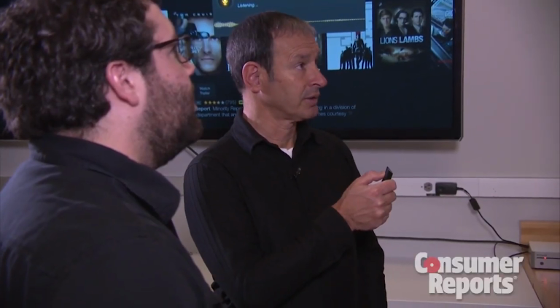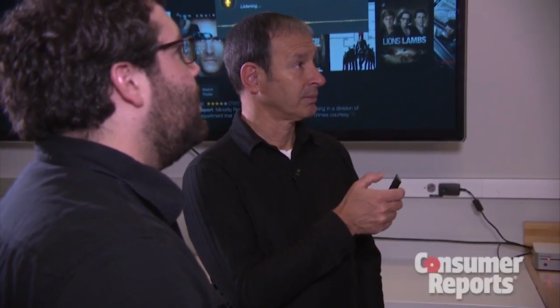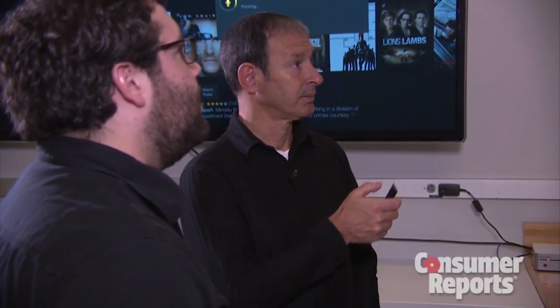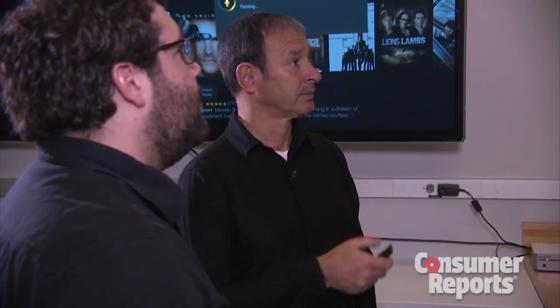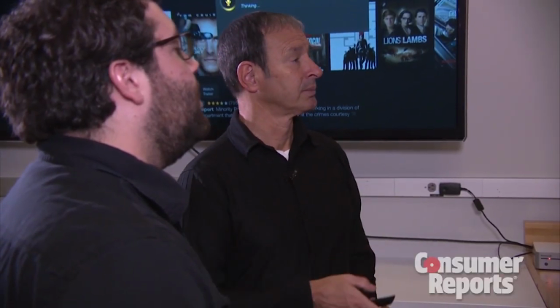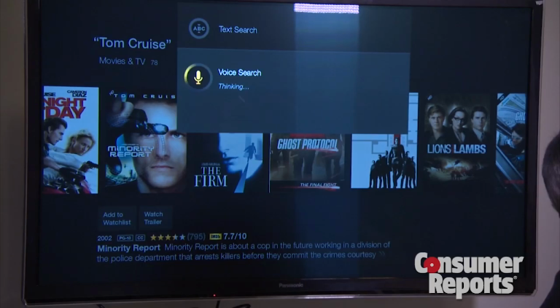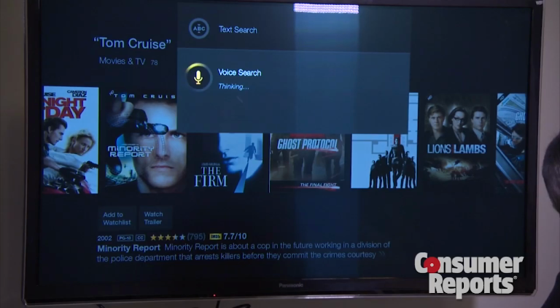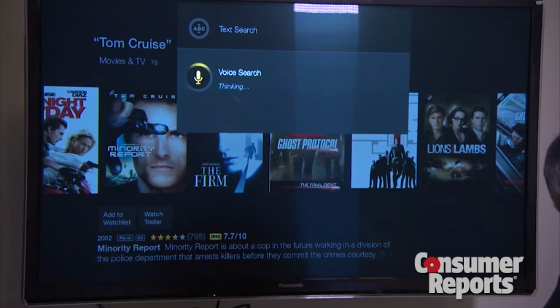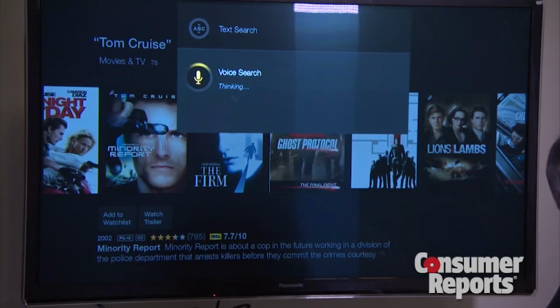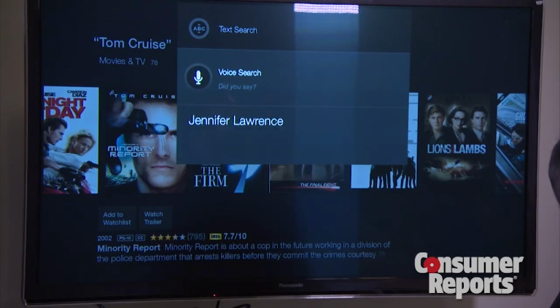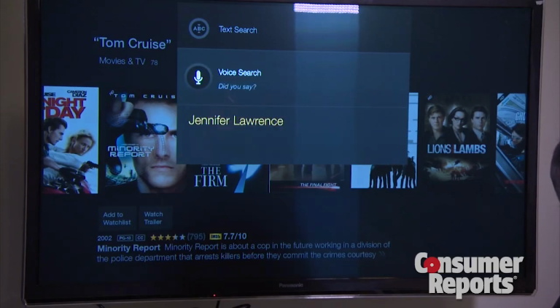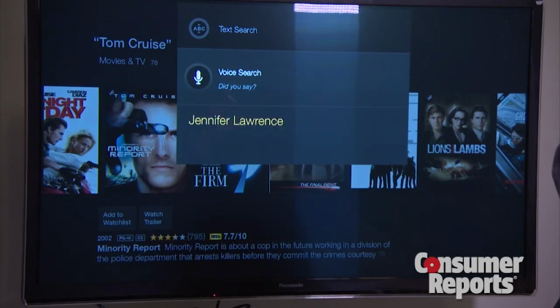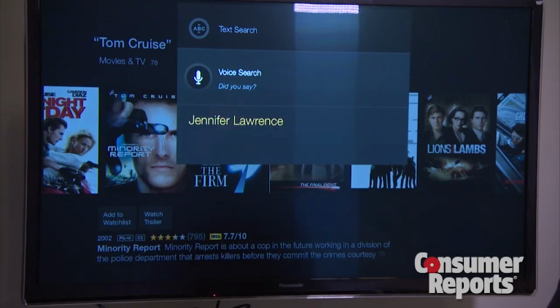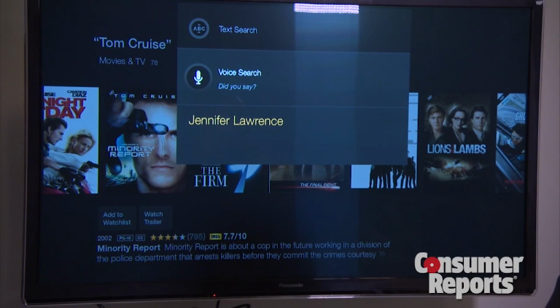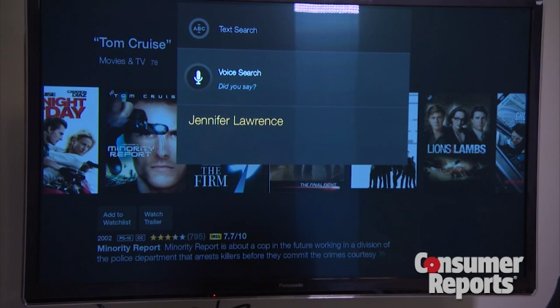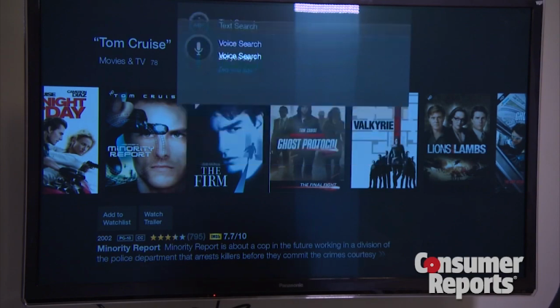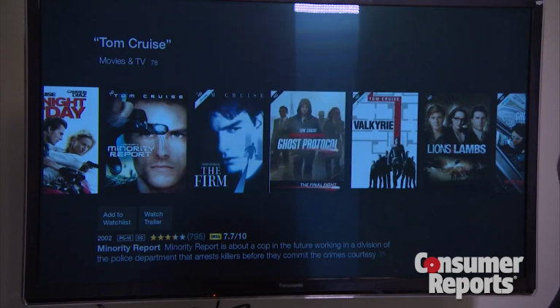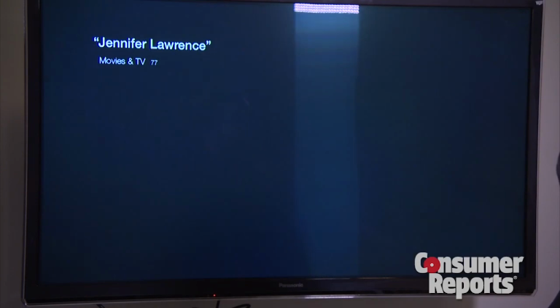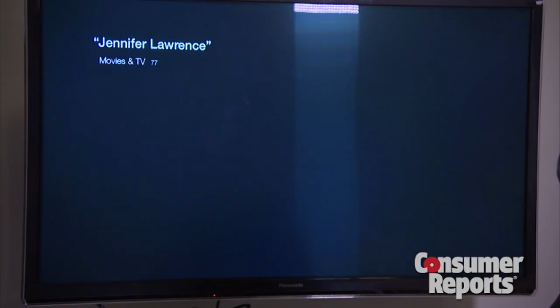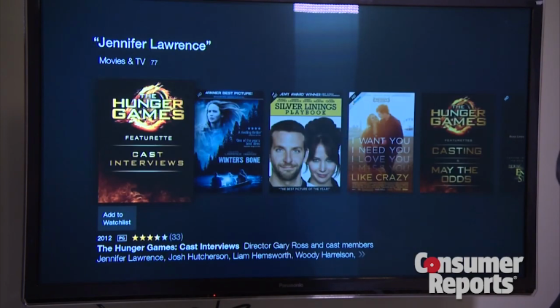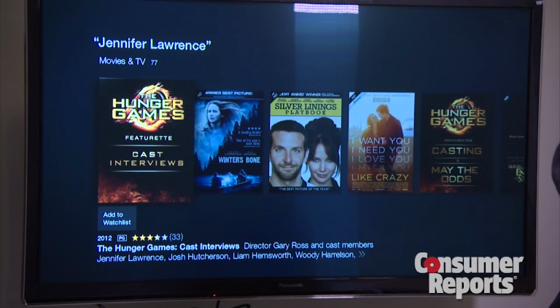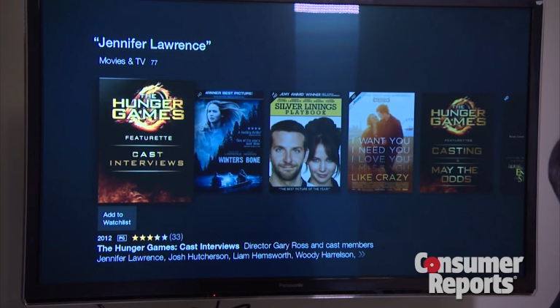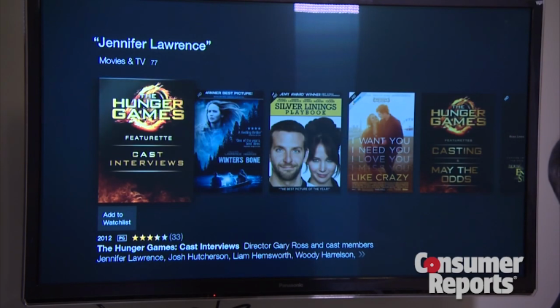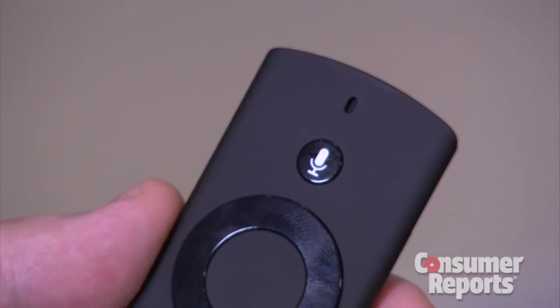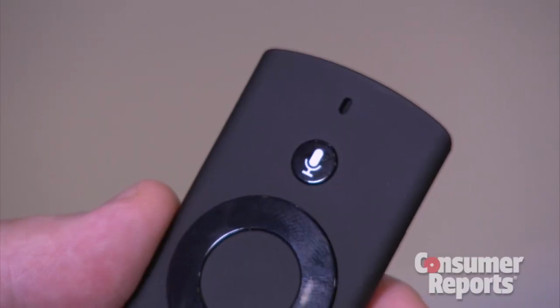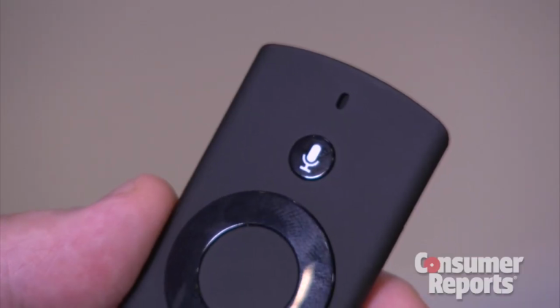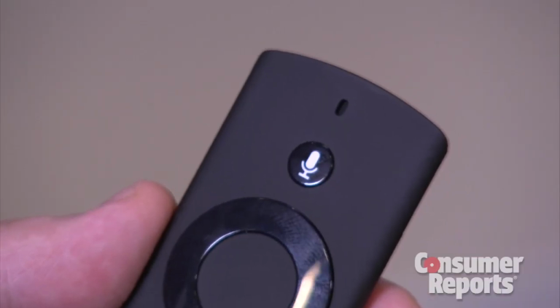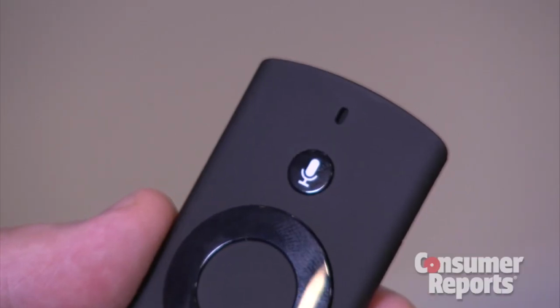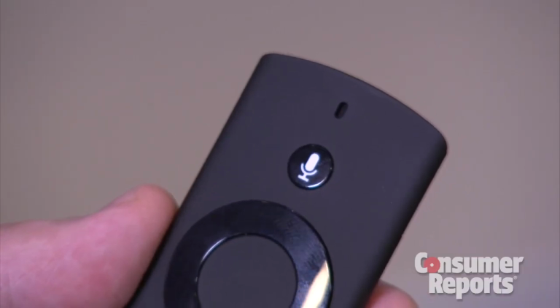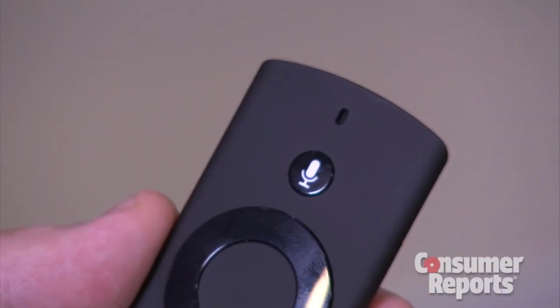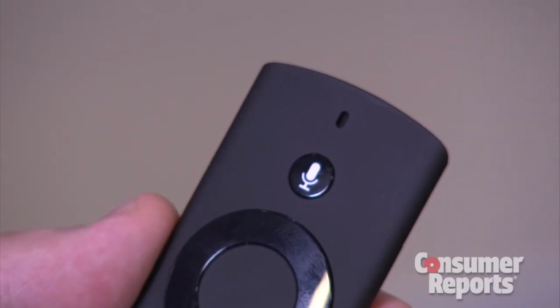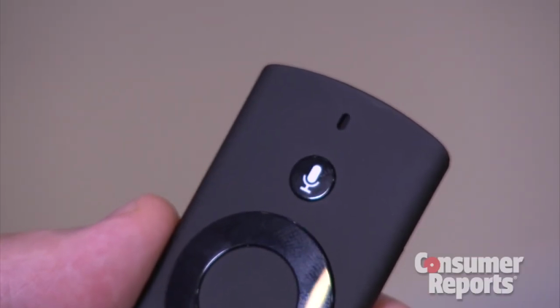It also has voice search, which is a lot easier to use than that clunky virtual keyboard that you see. All you have to do is hit a button and say what you want to watch.